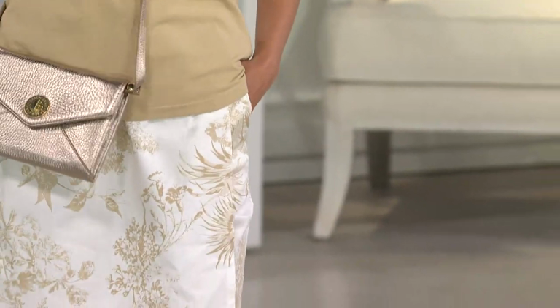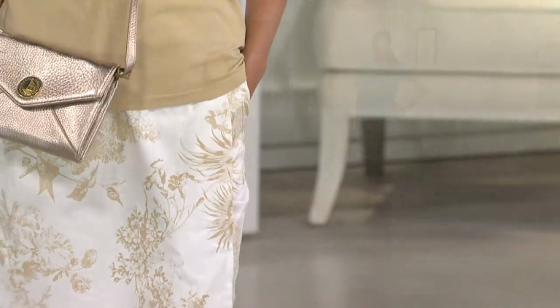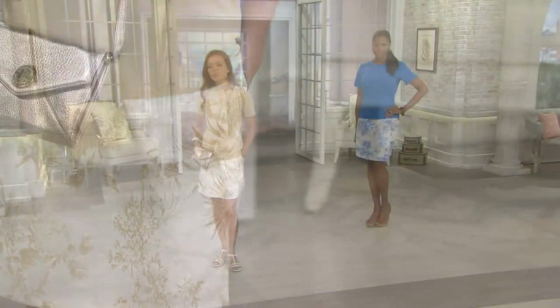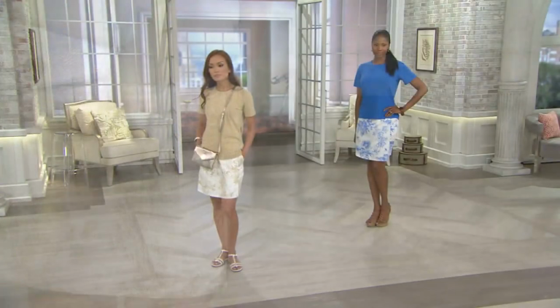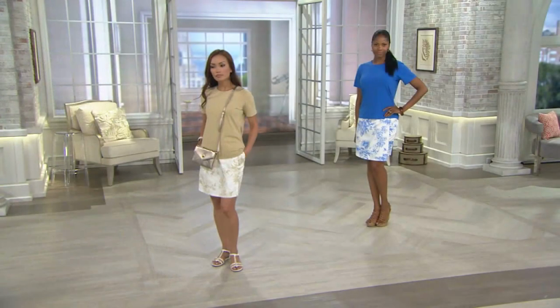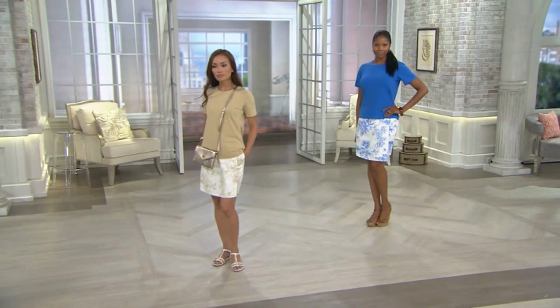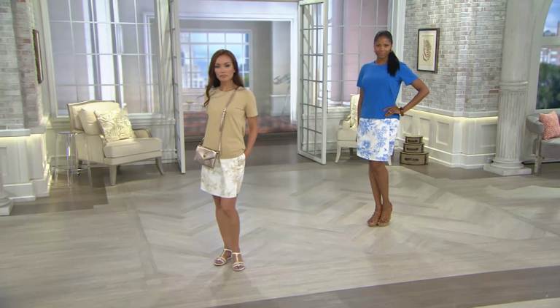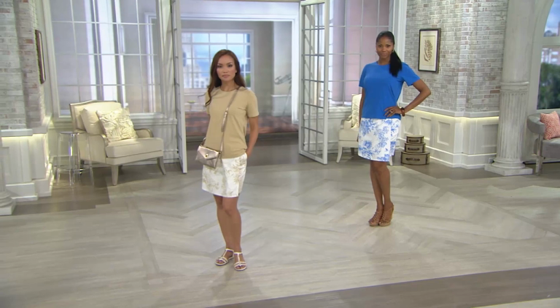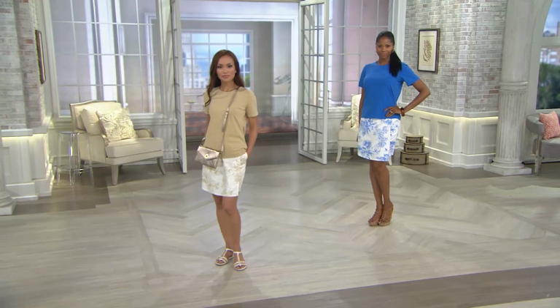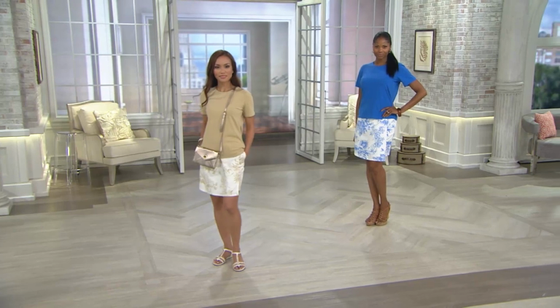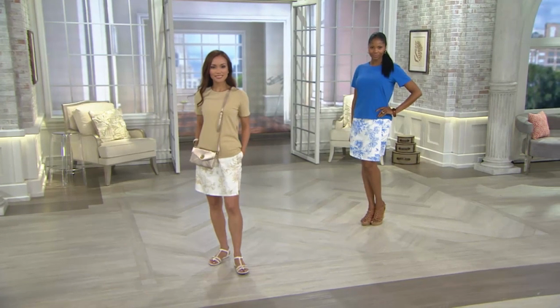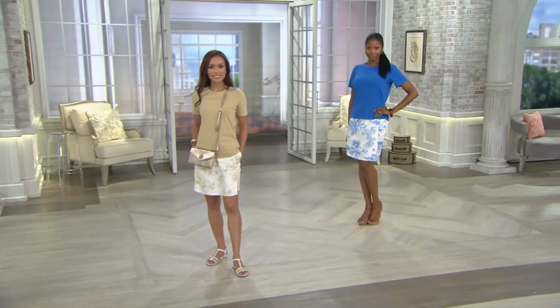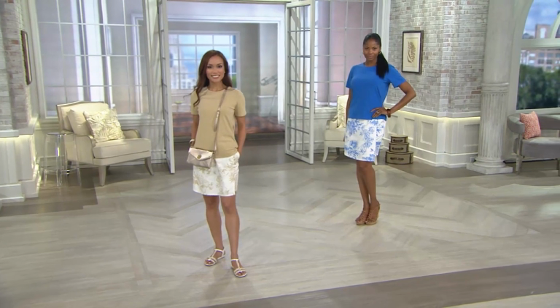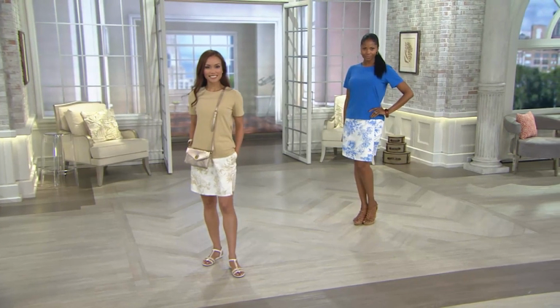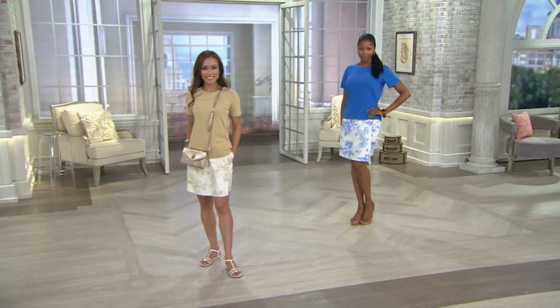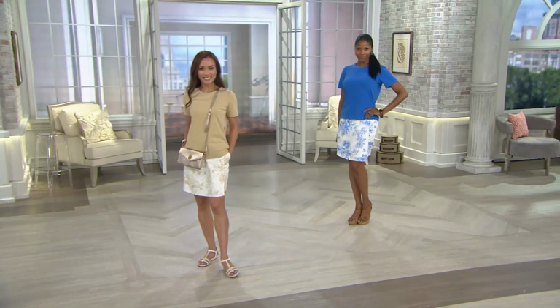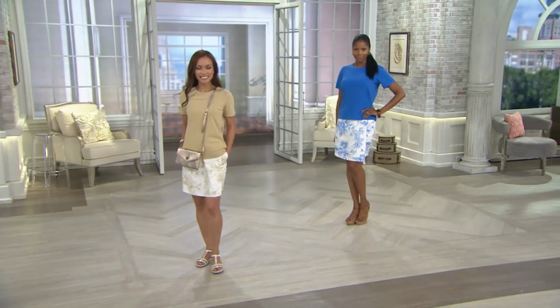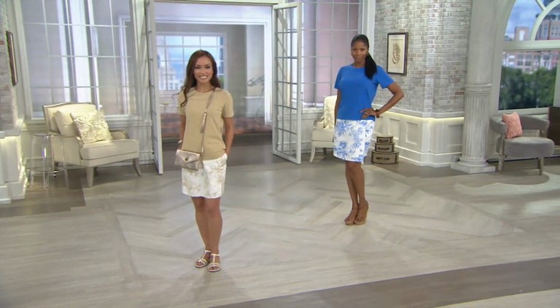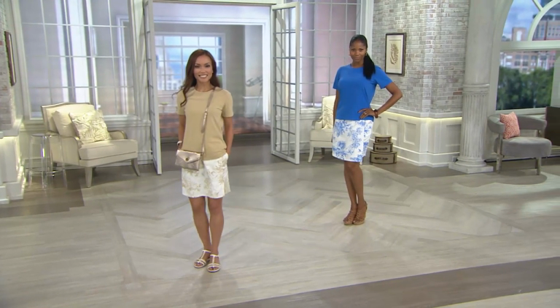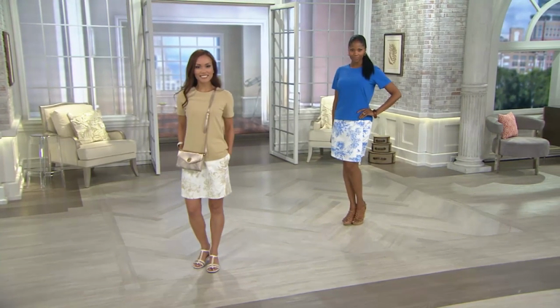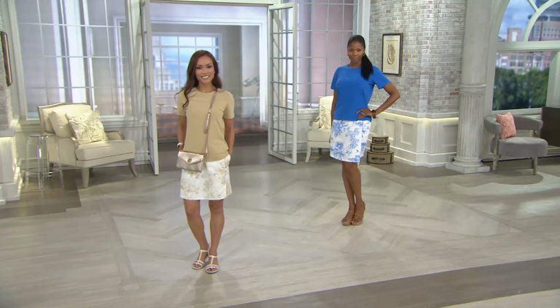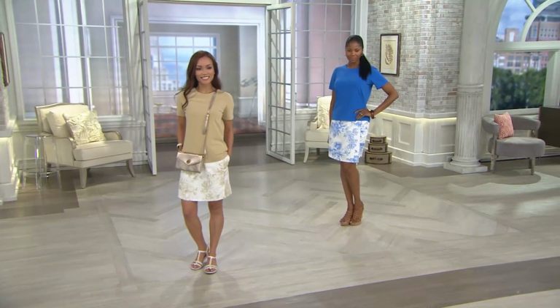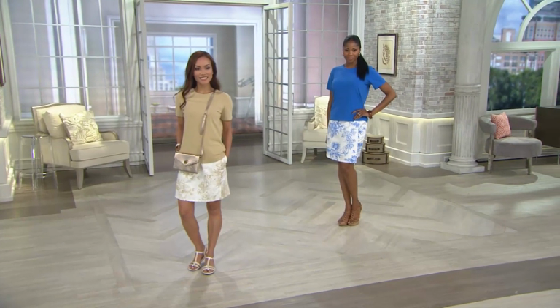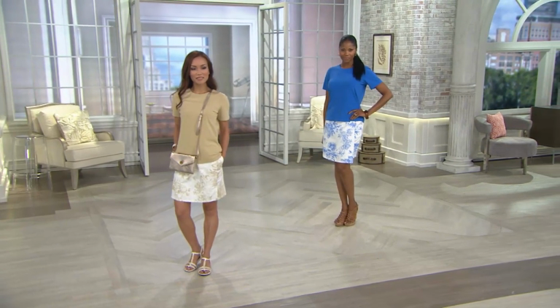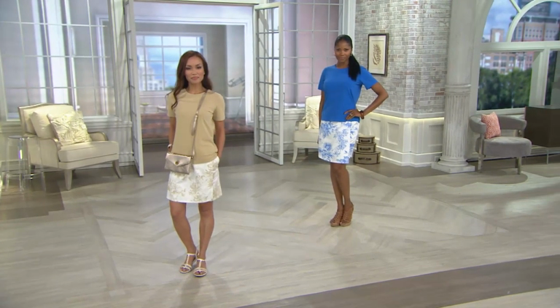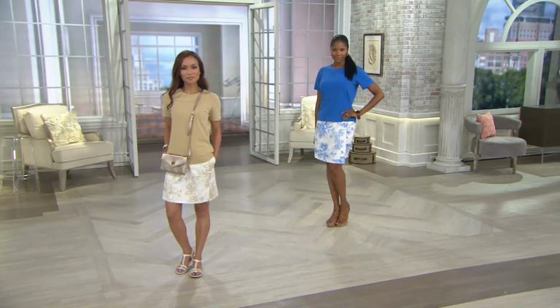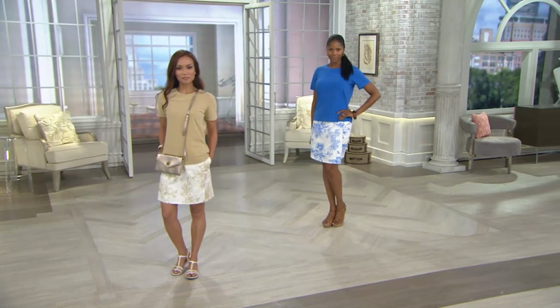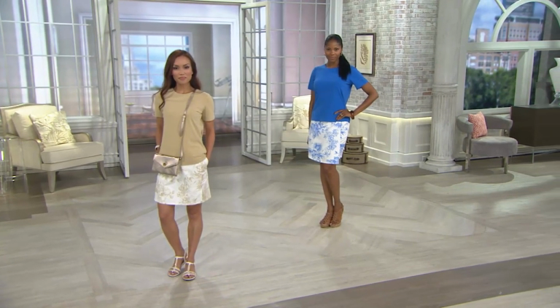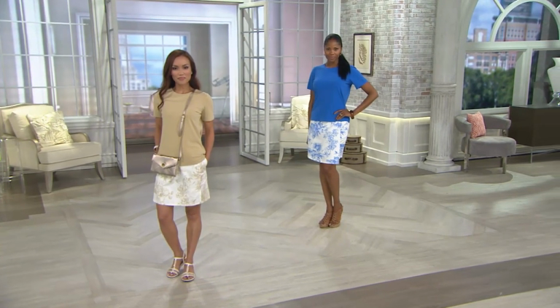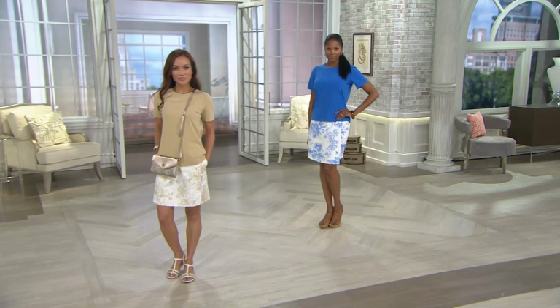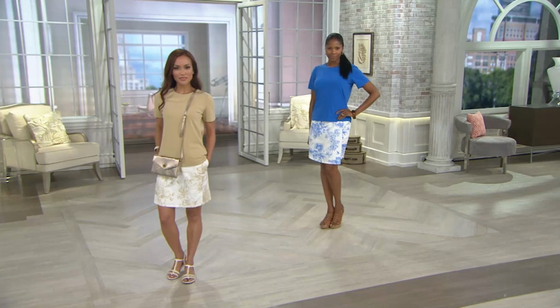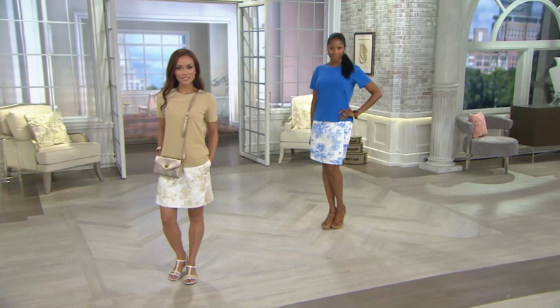Just so you know going into it, your t-shirt will be 95% cotton and 5% spandex. The skort is 96% cotton and 4% spandex, and that is a woven fabric.